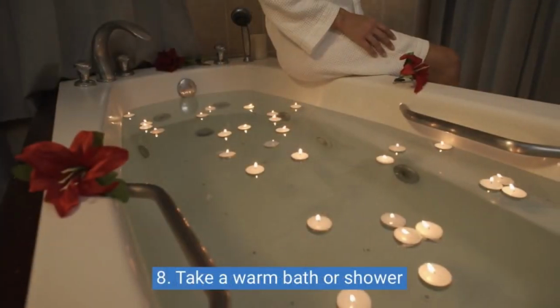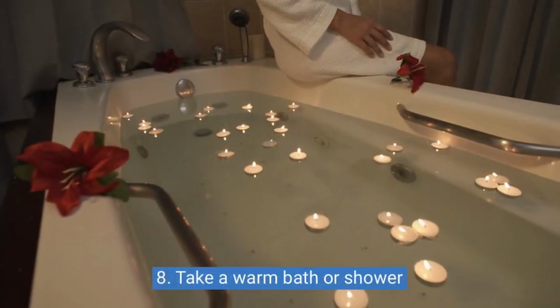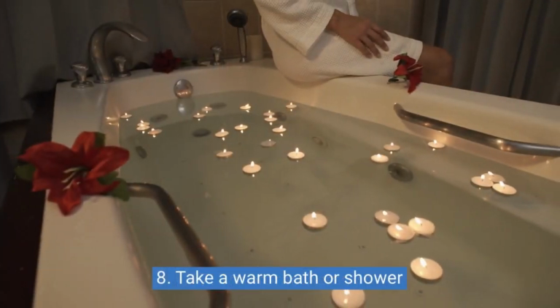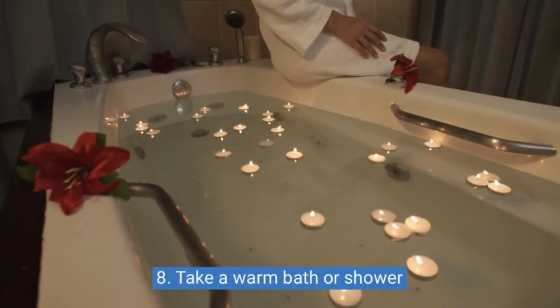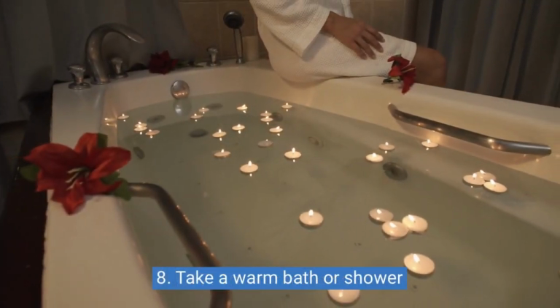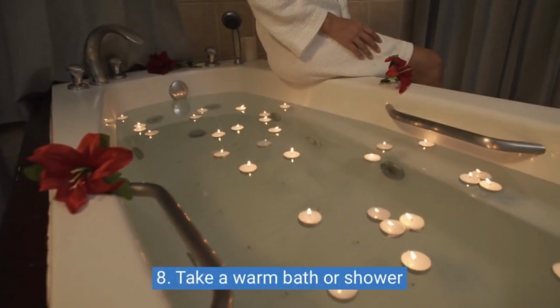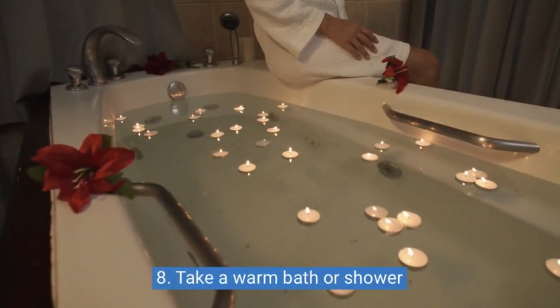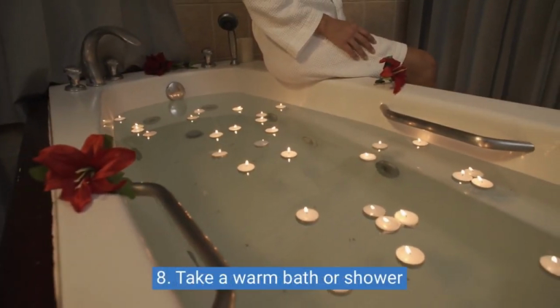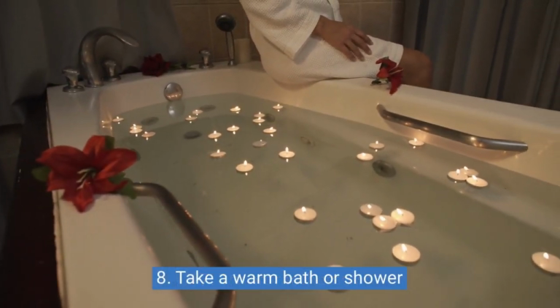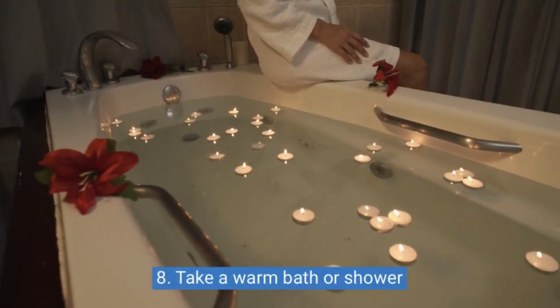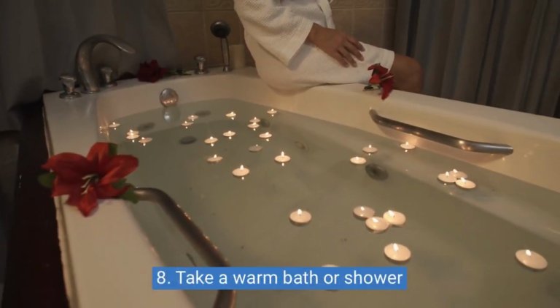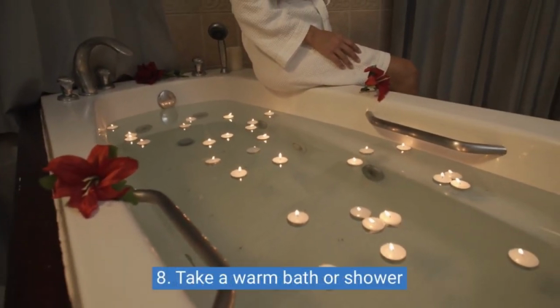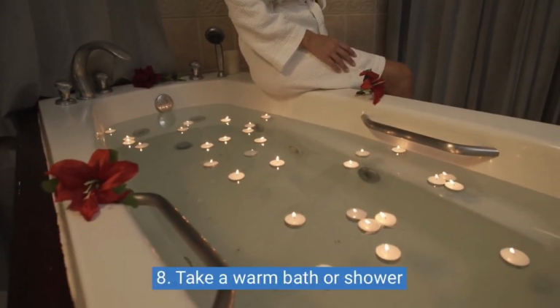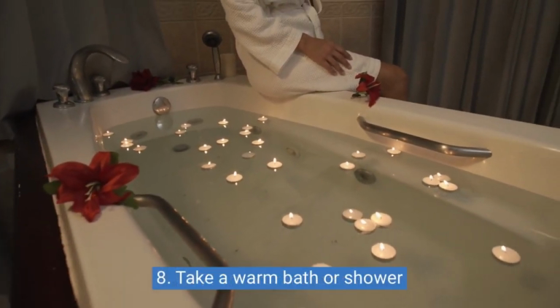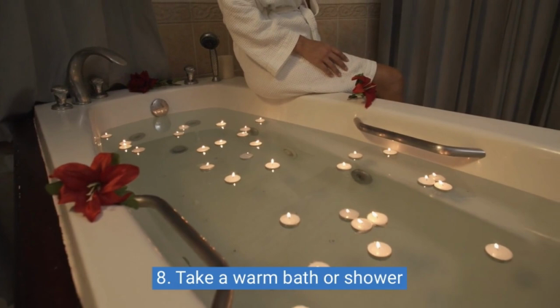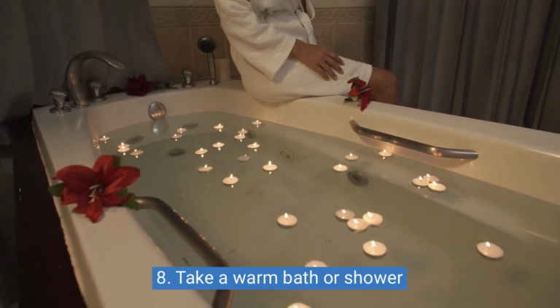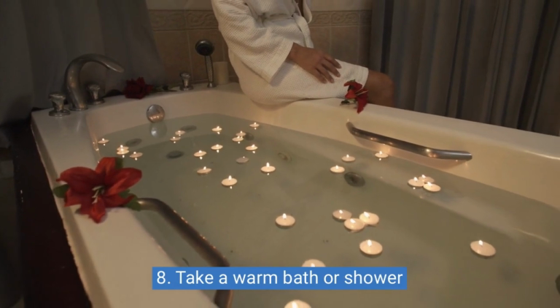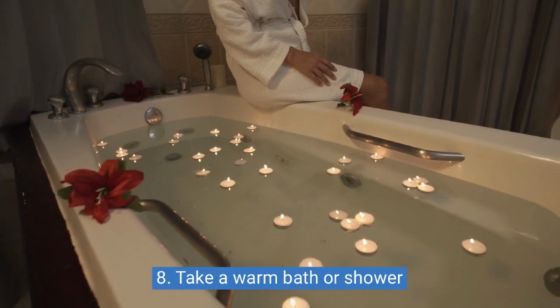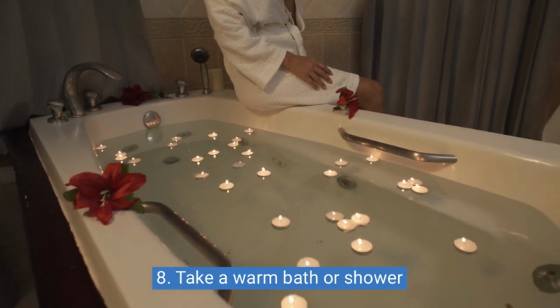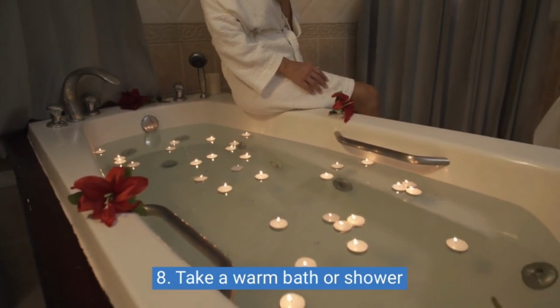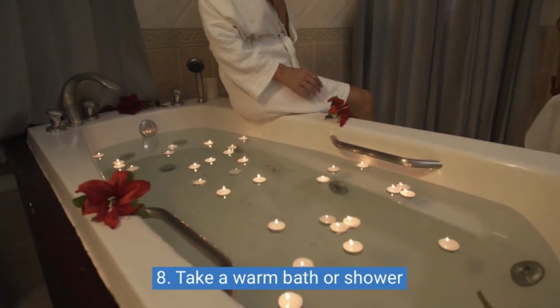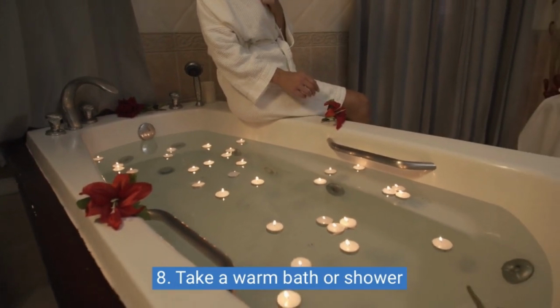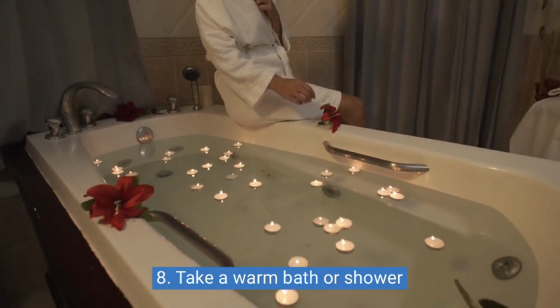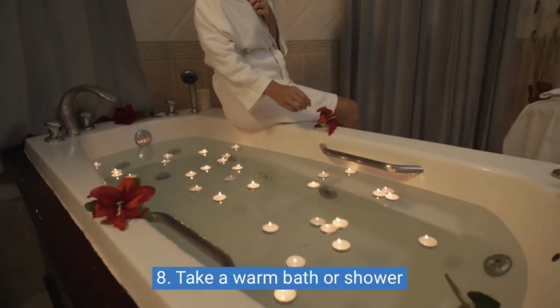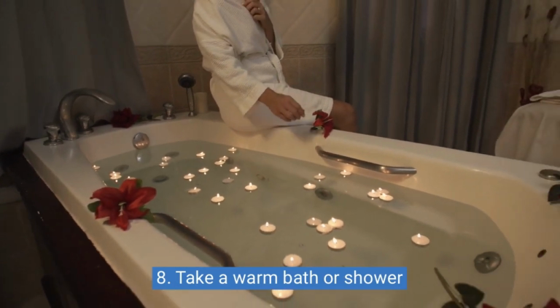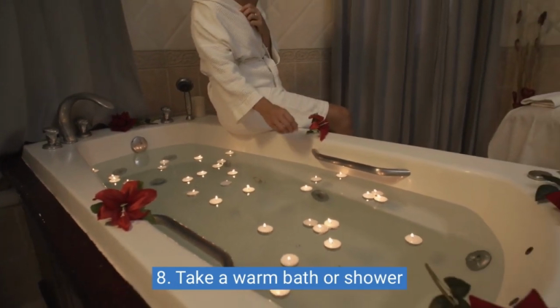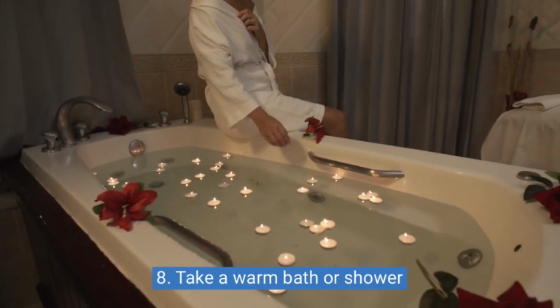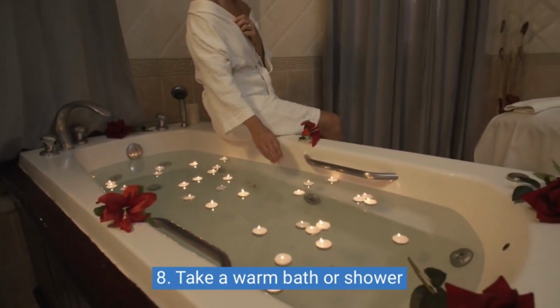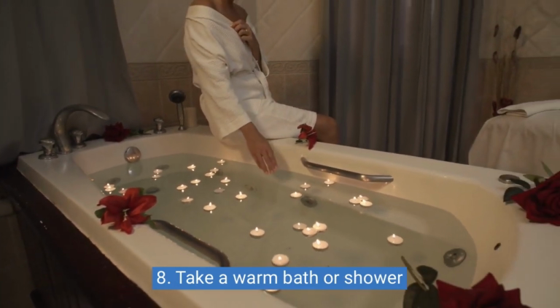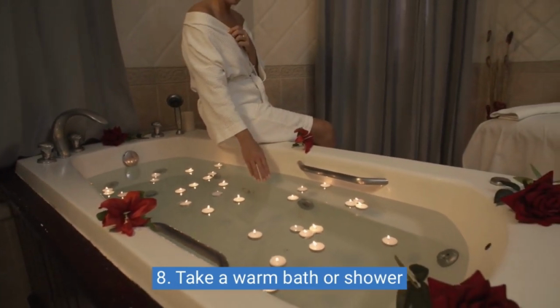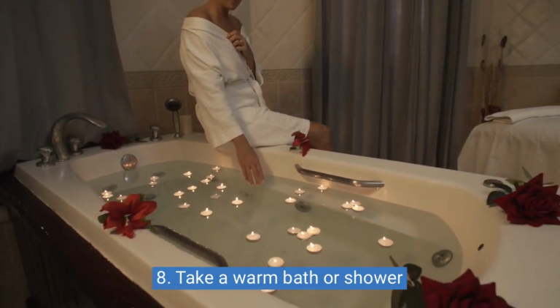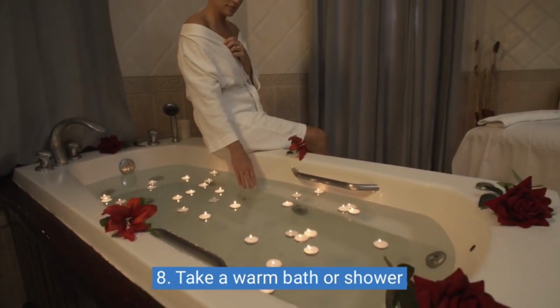8. Take a warm bath or shower. Taking a warm bath or shower before bedtime can help relax your body and prepare it for sleep.